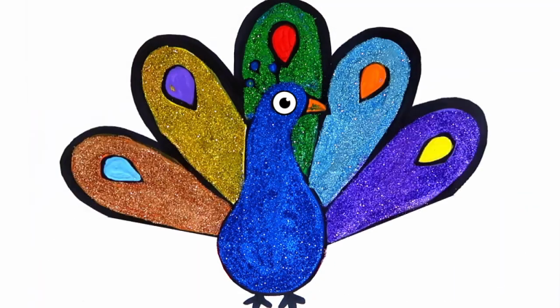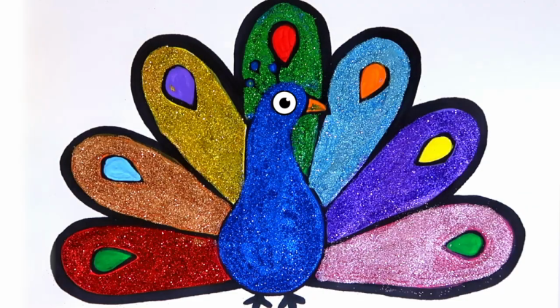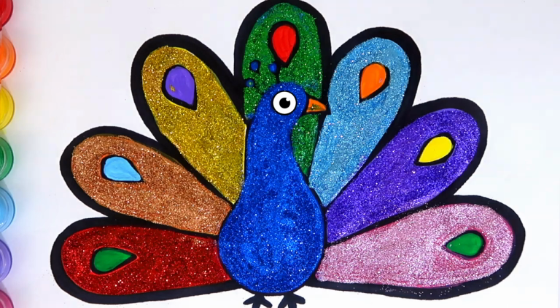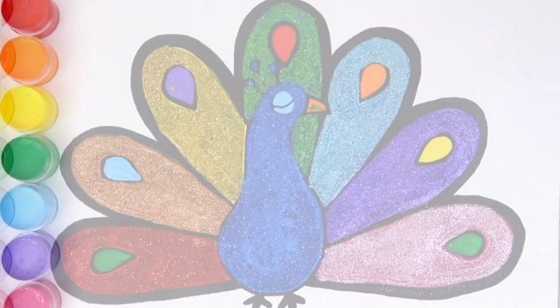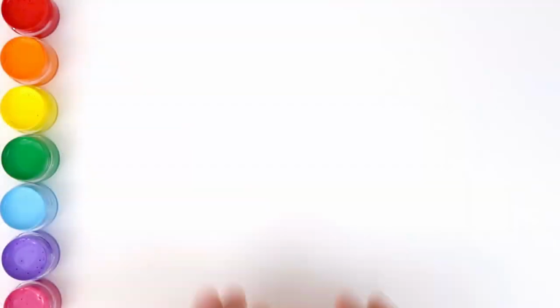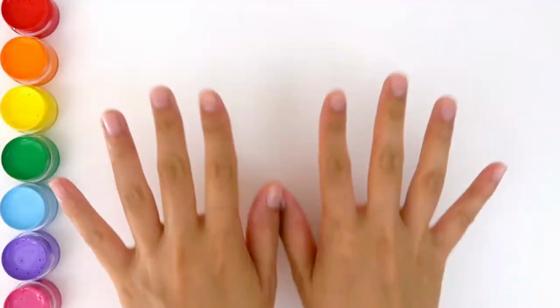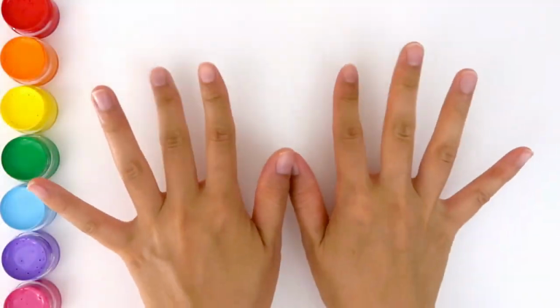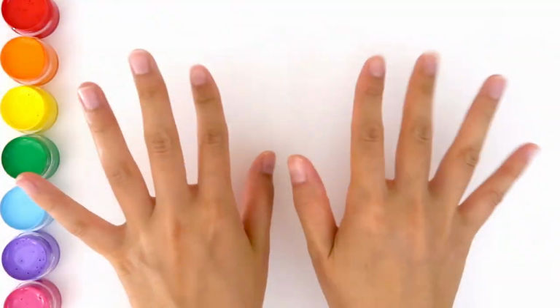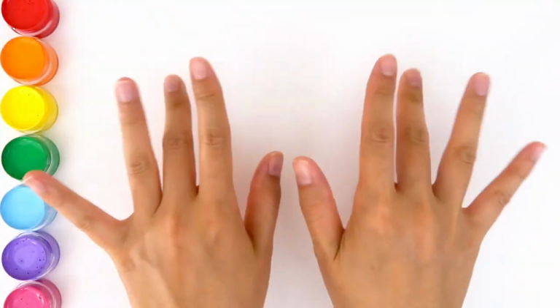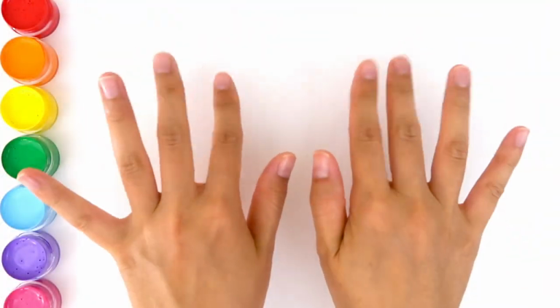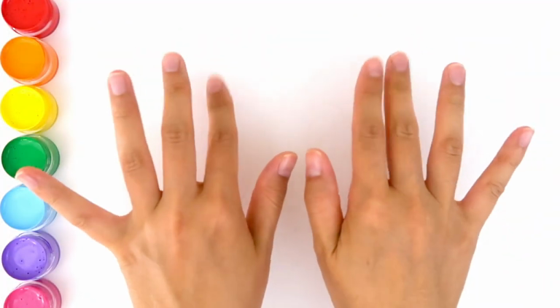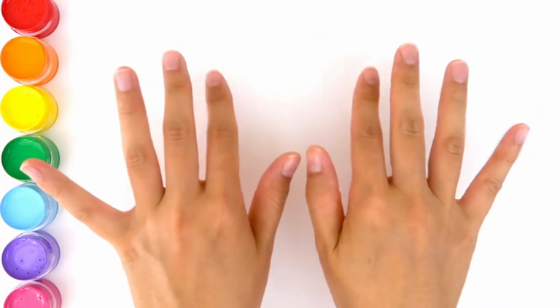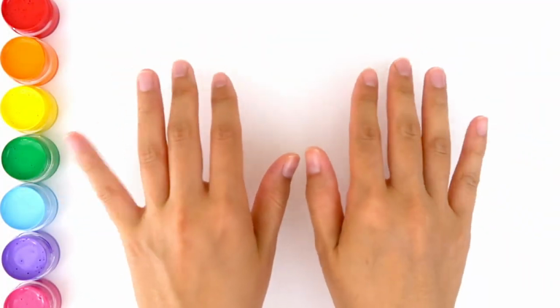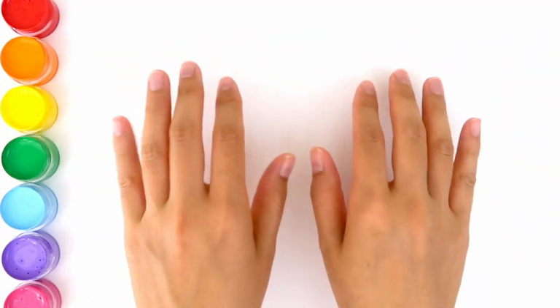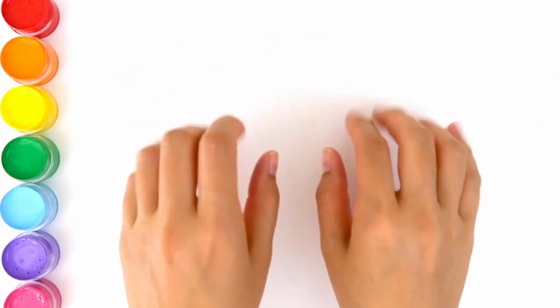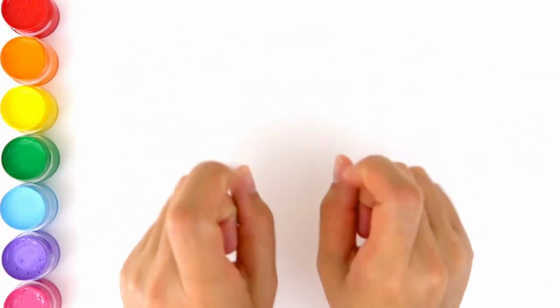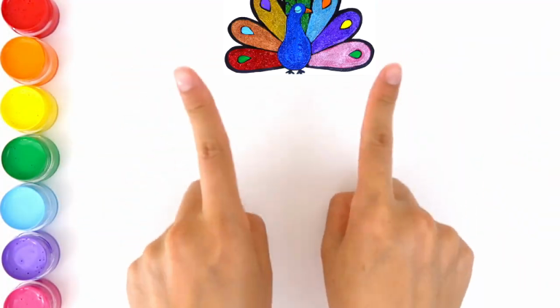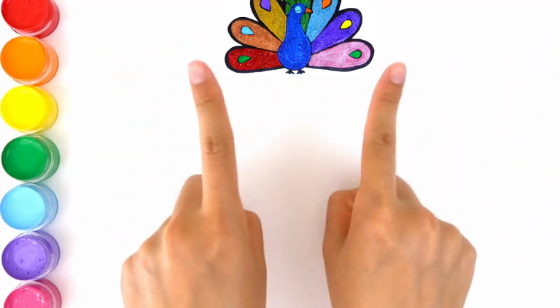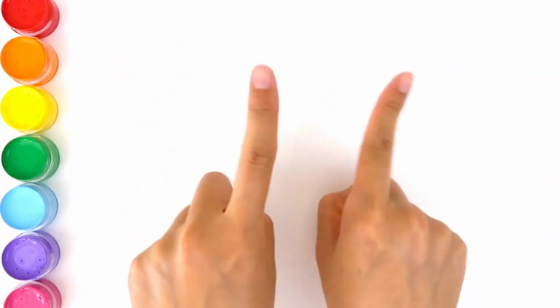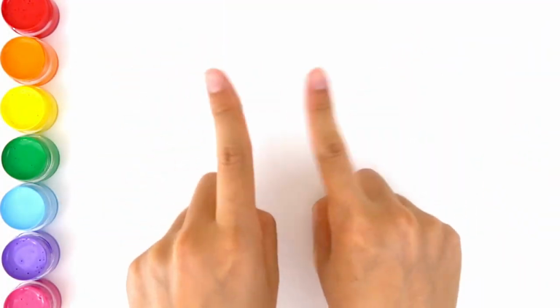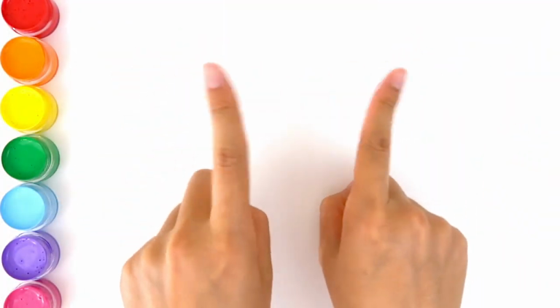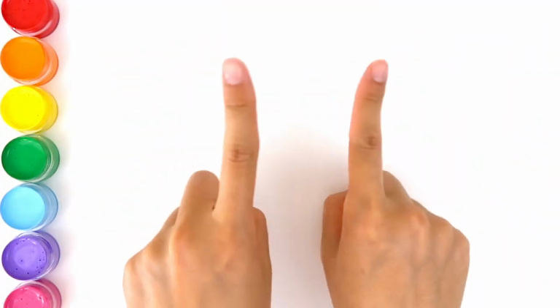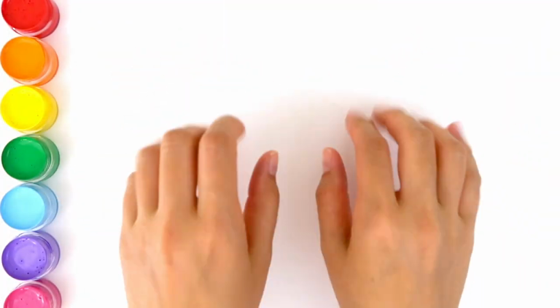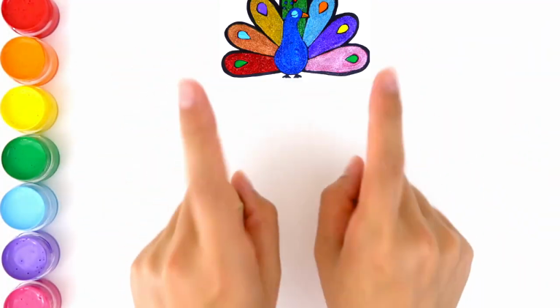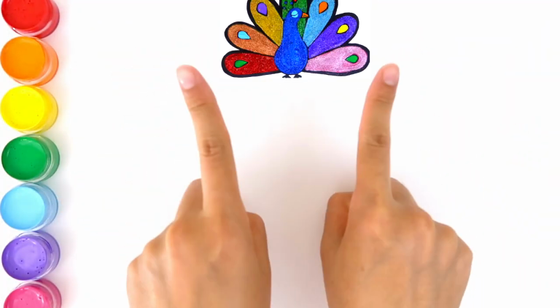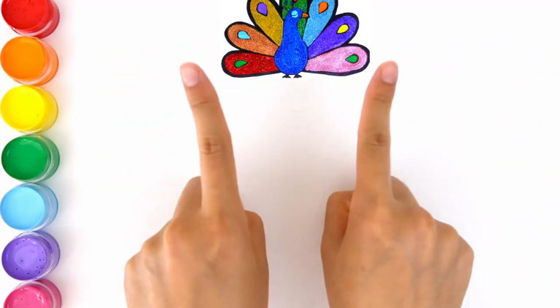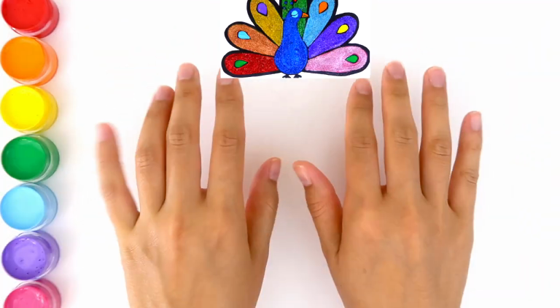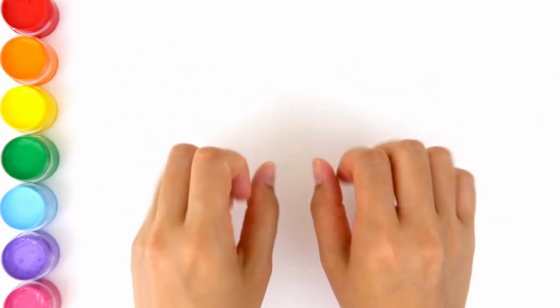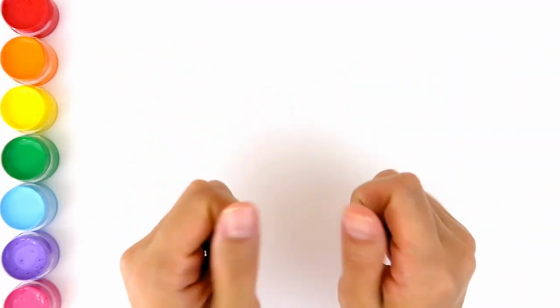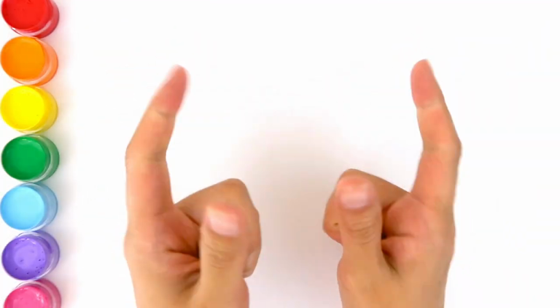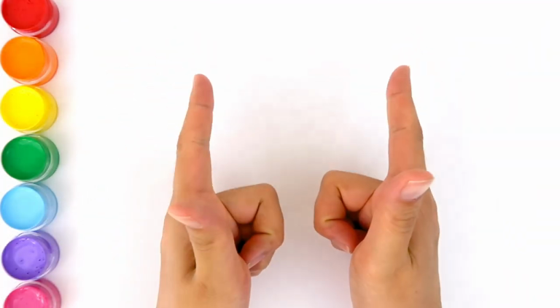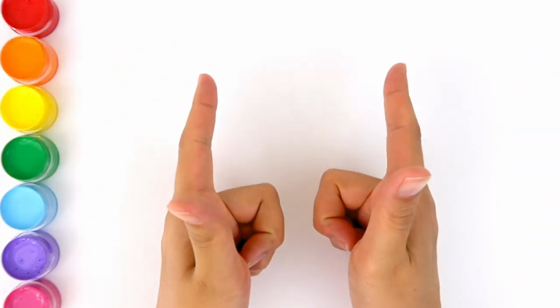Hey everyone! Today we're going to draw a peacock. Yes, peacock! Let's get started!